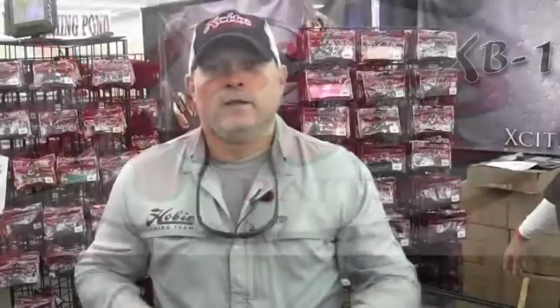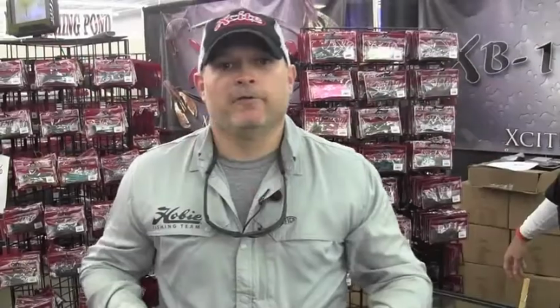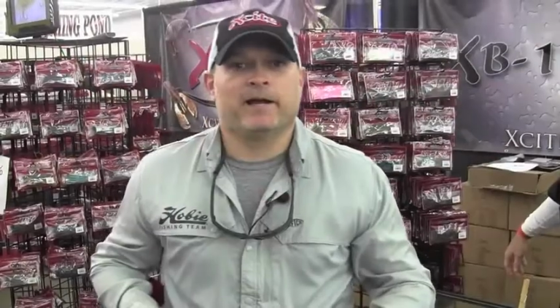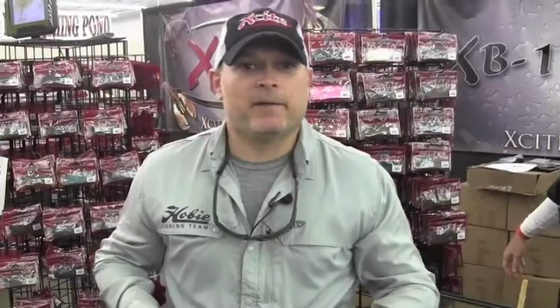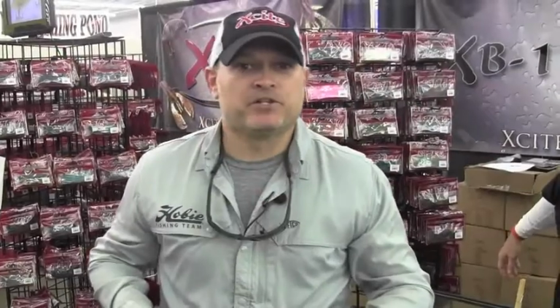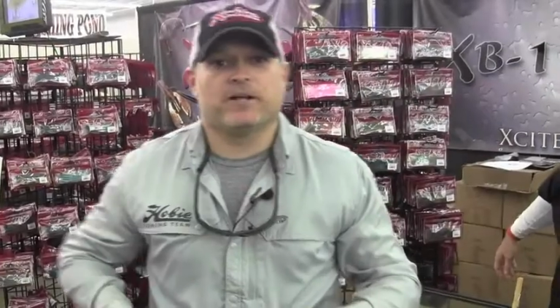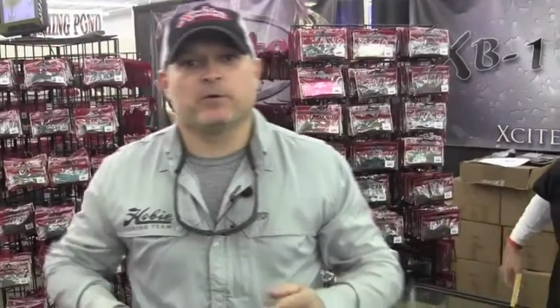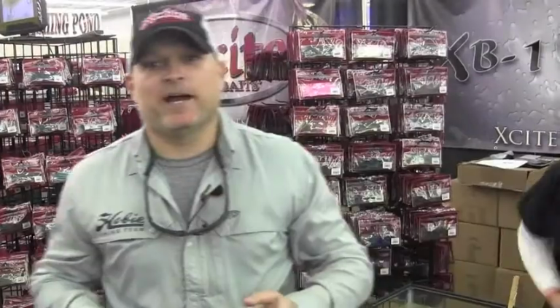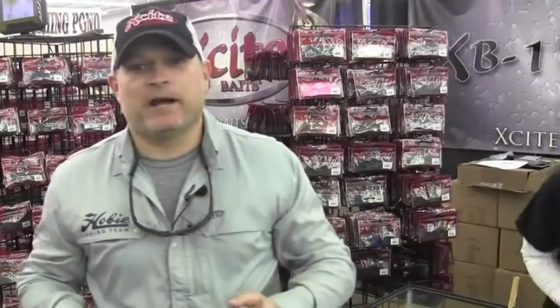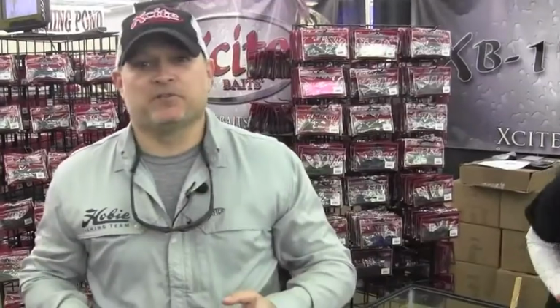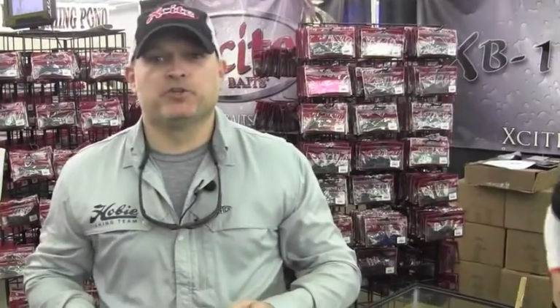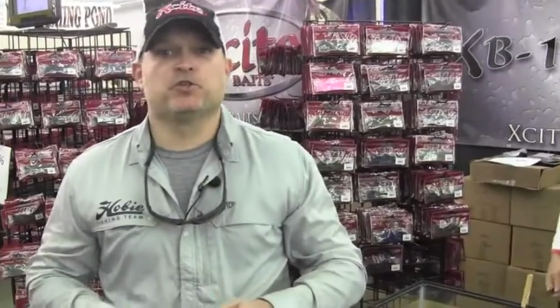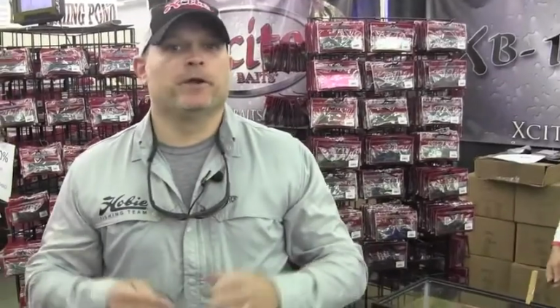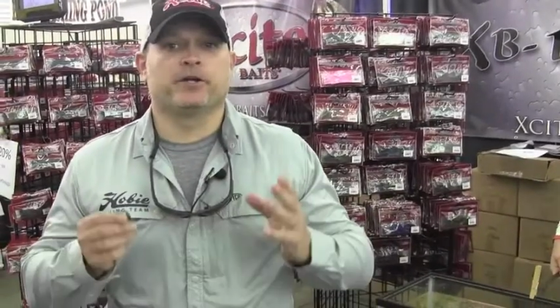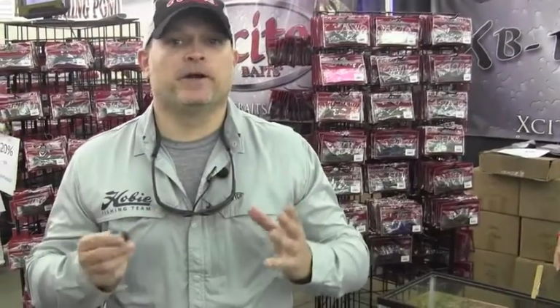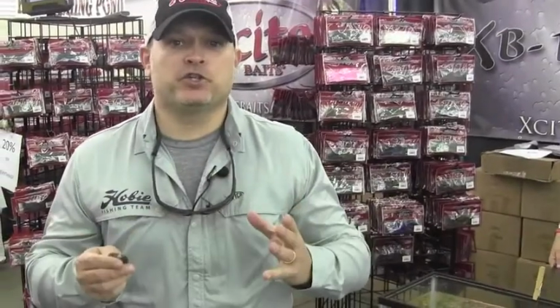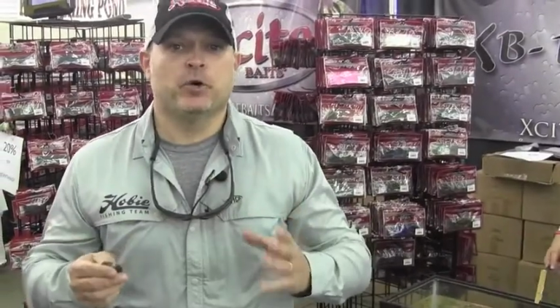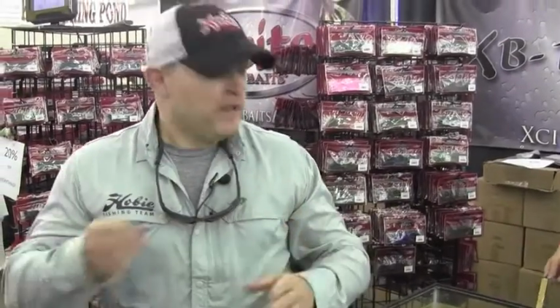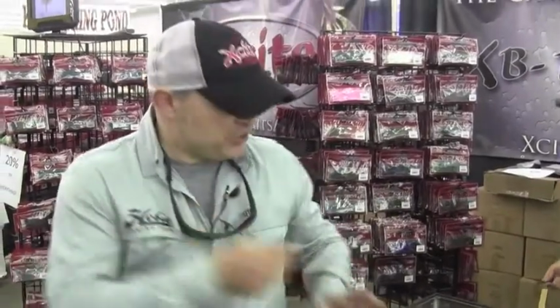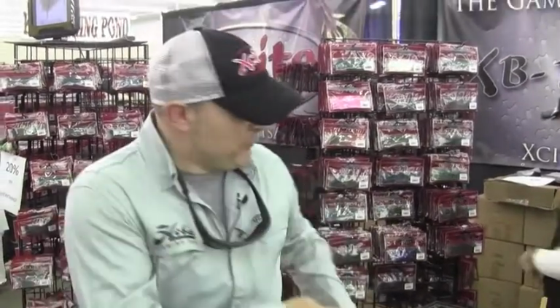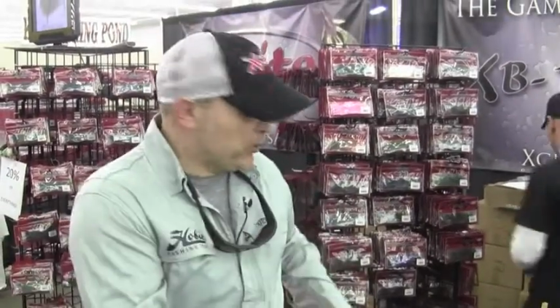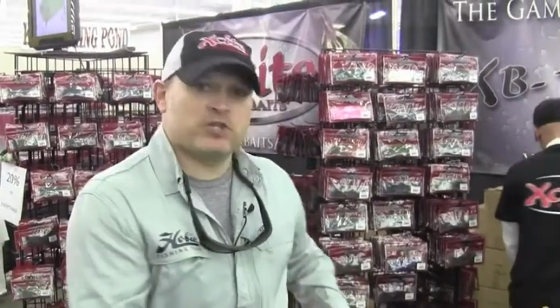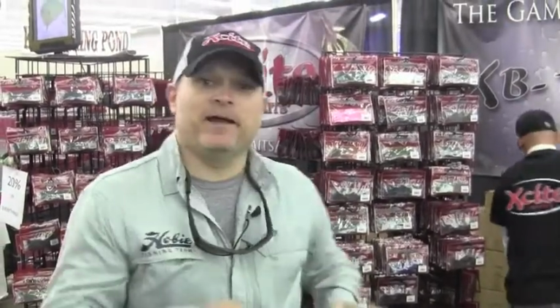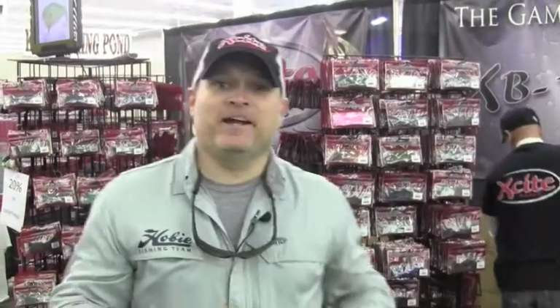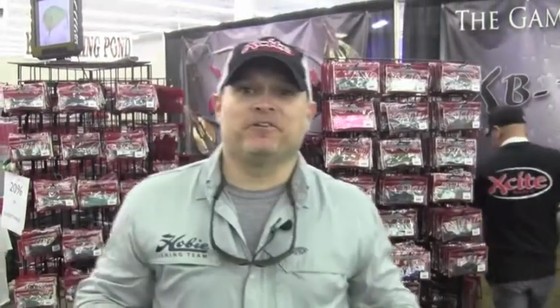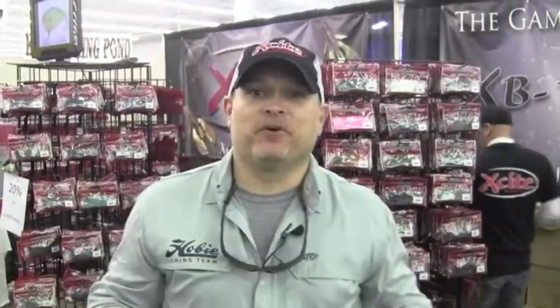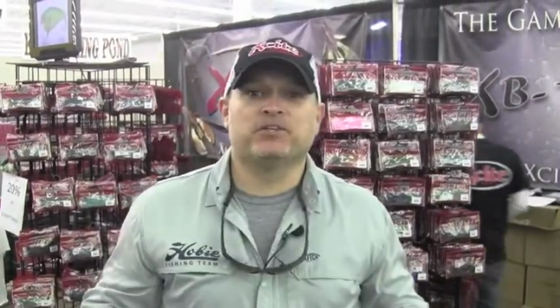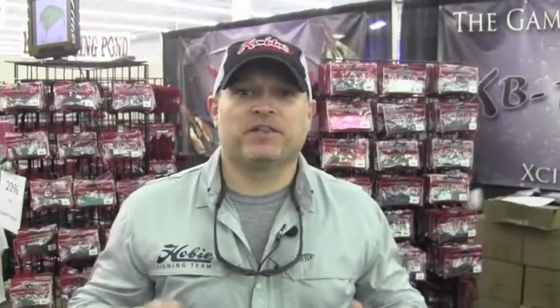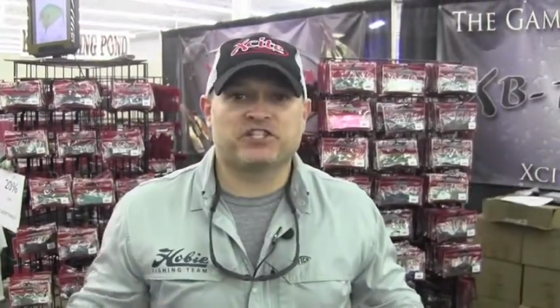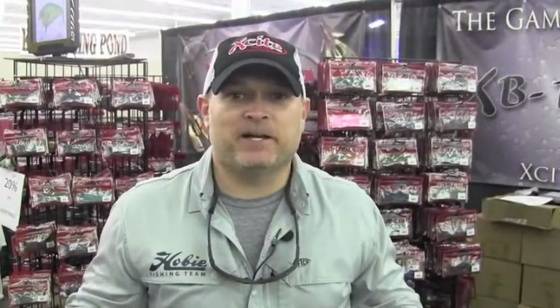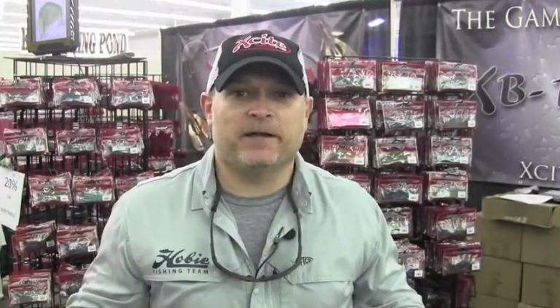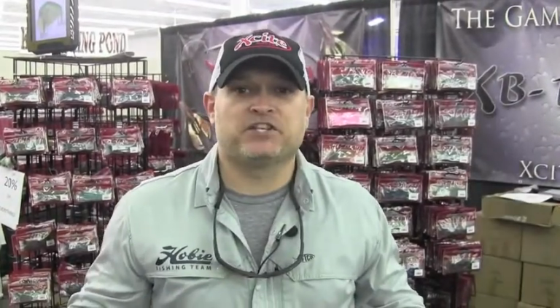Hey everybody, I'm Alan Sloddick with Kayak Bass Adventures and we're here at a great show and I stumbled across my excellent friends with Excite Baits.